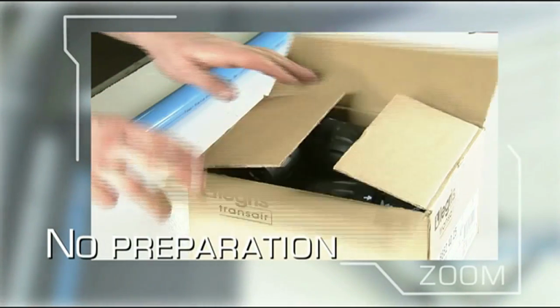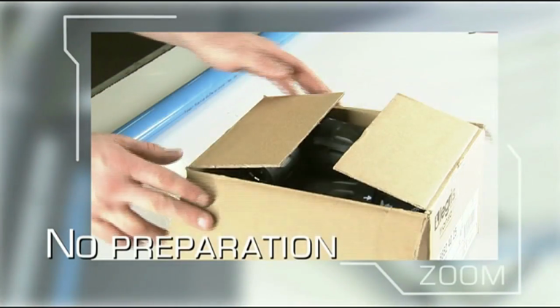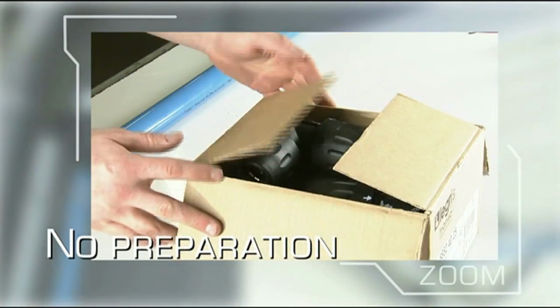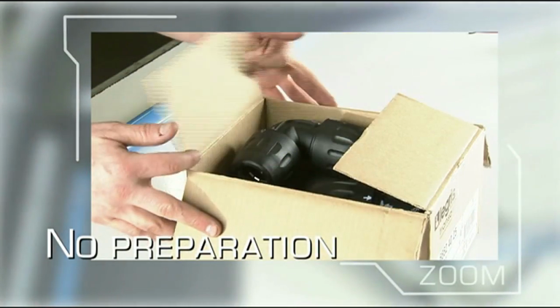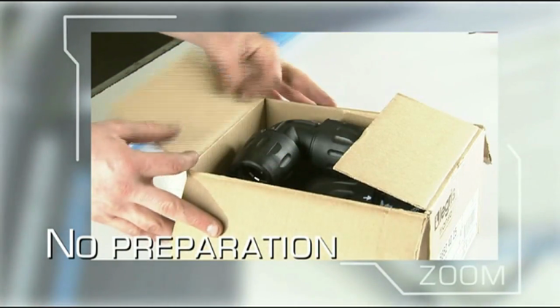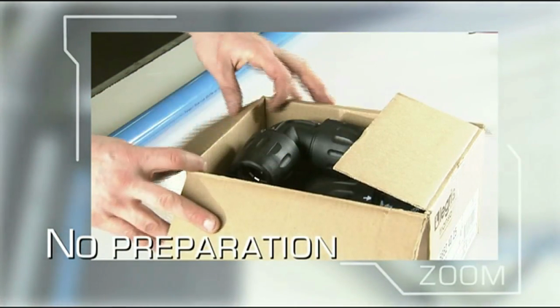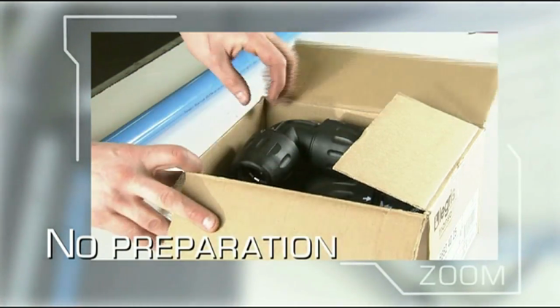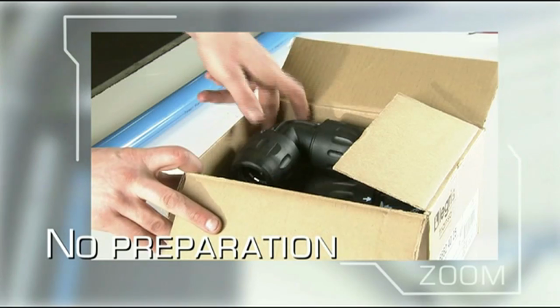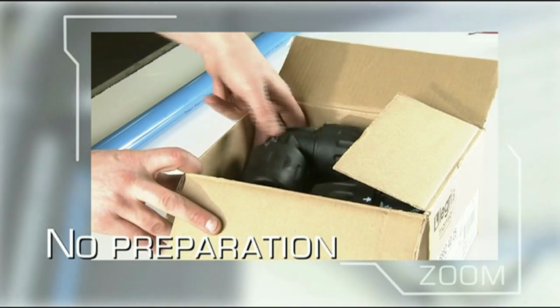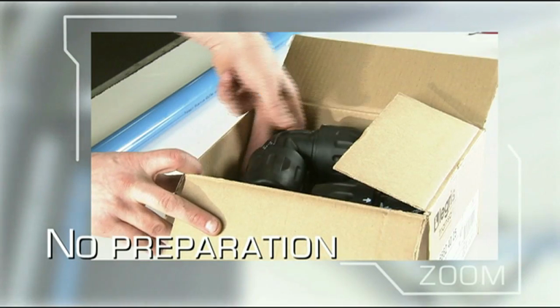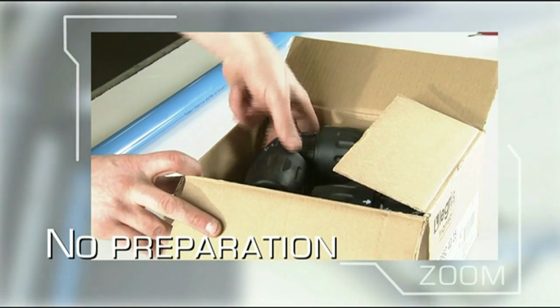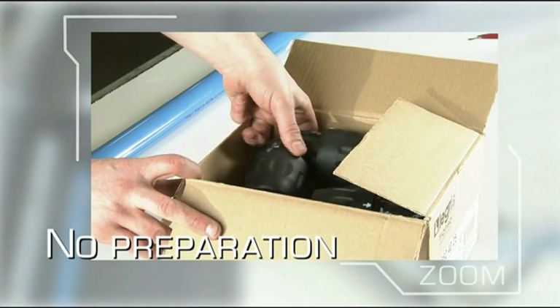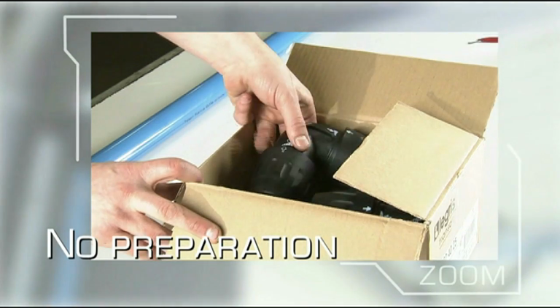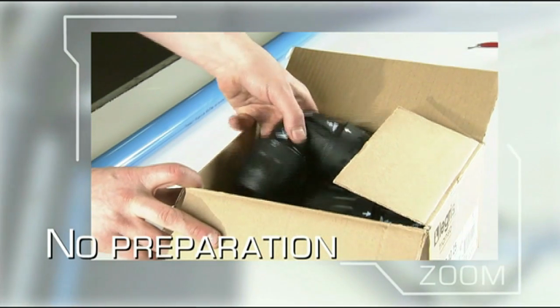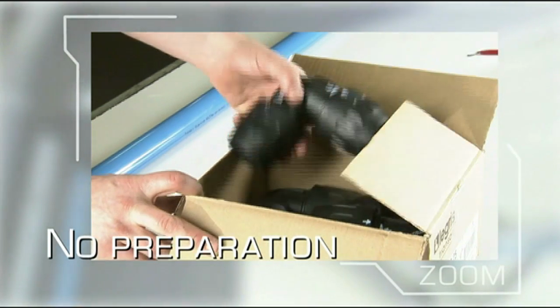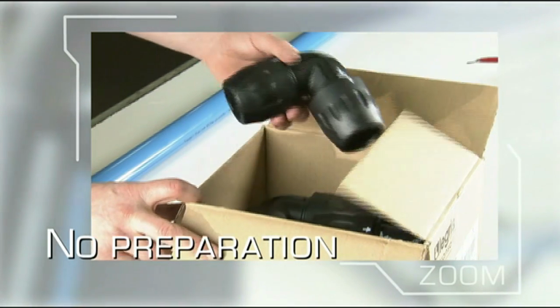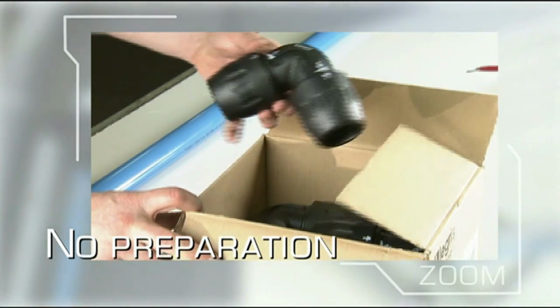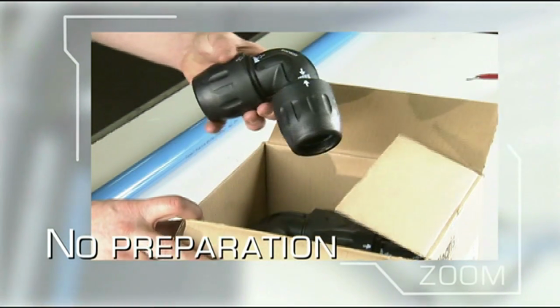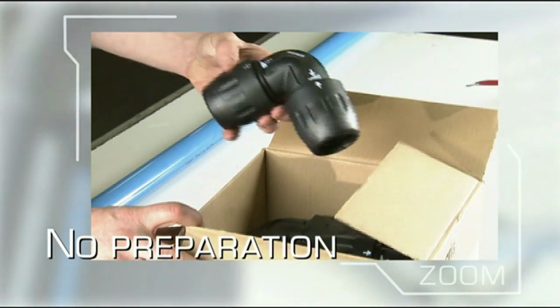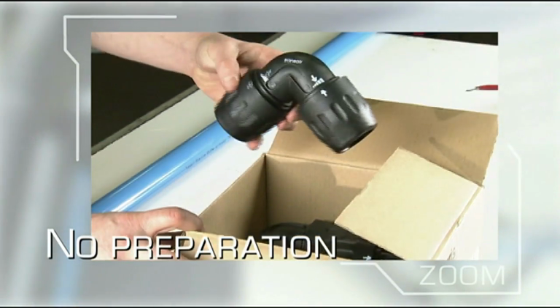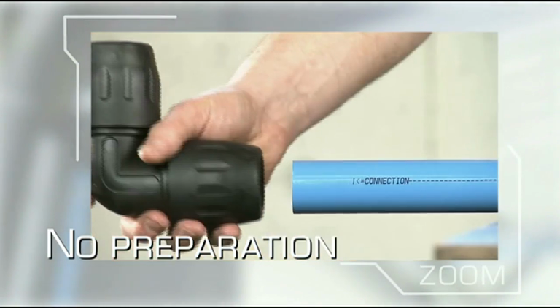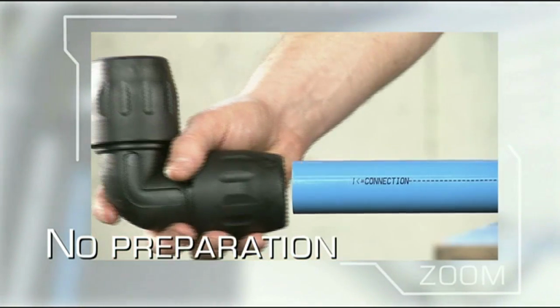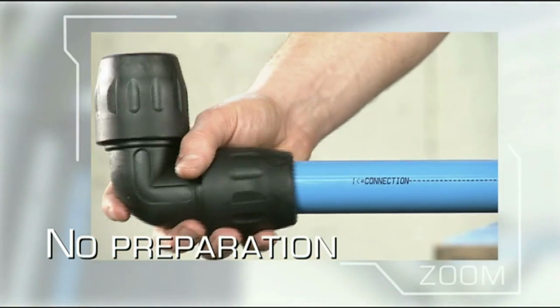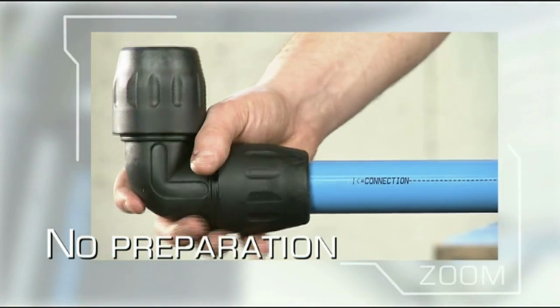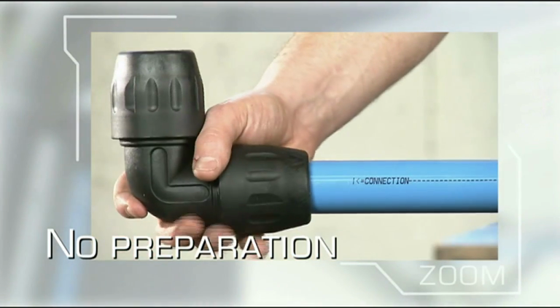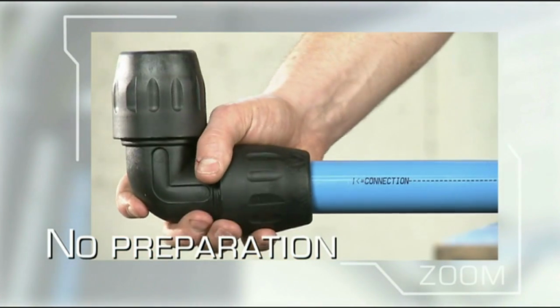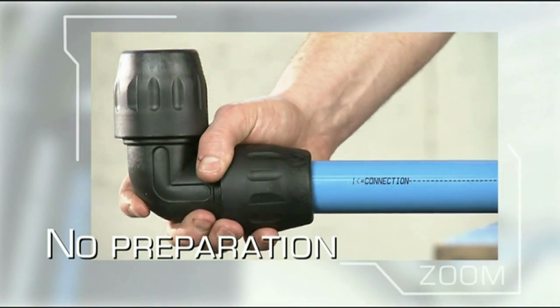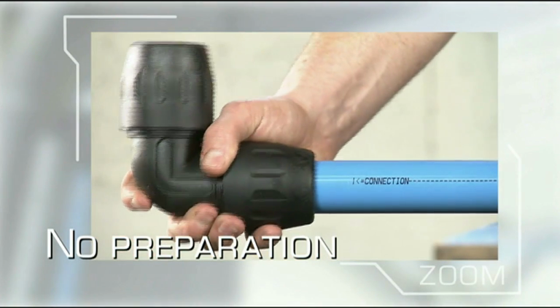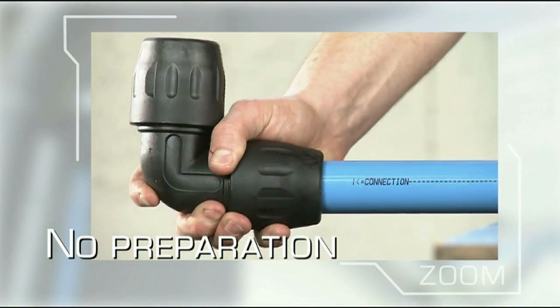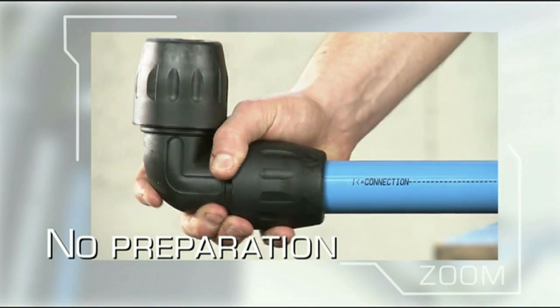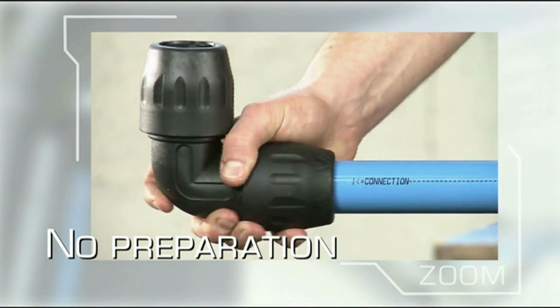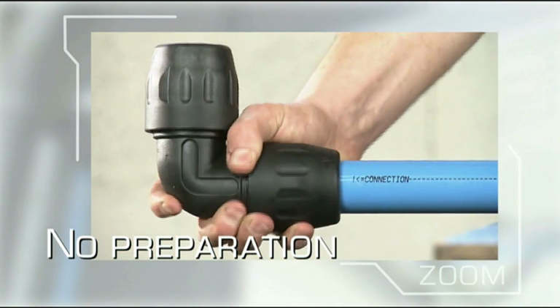Rapid fit connectors are also ready for immediate use, without the need to even unscrew the nuts.